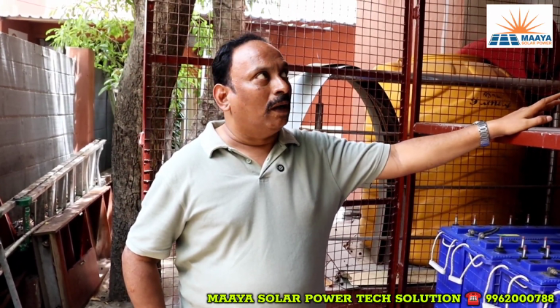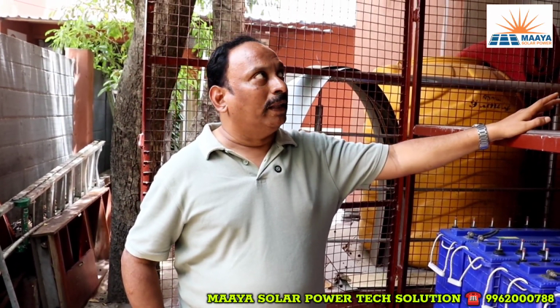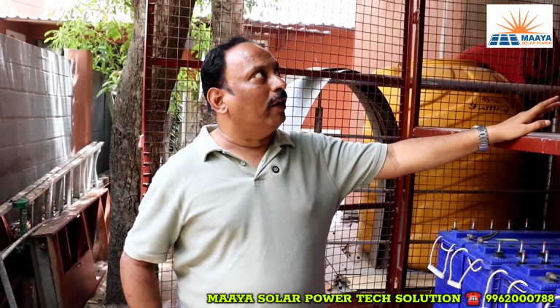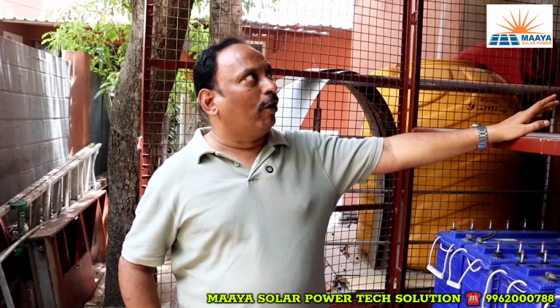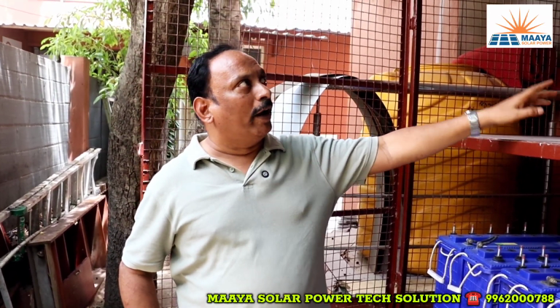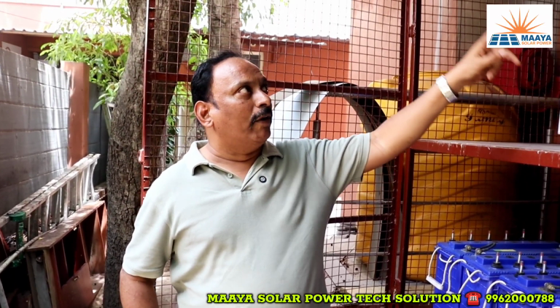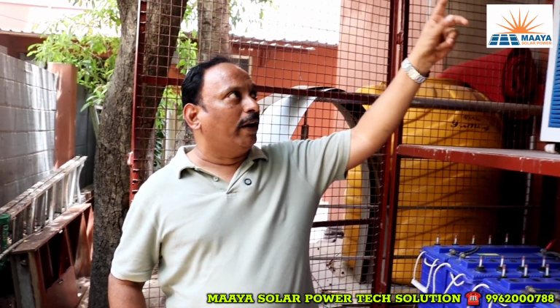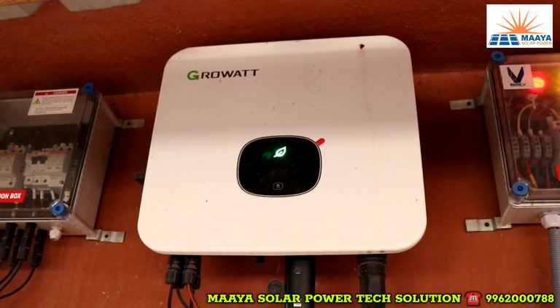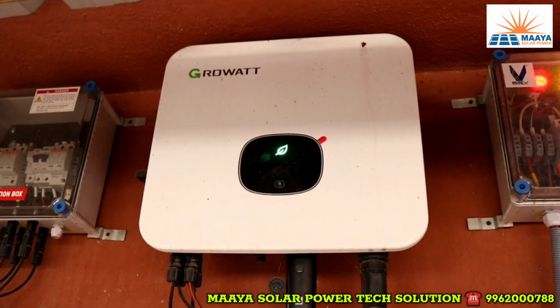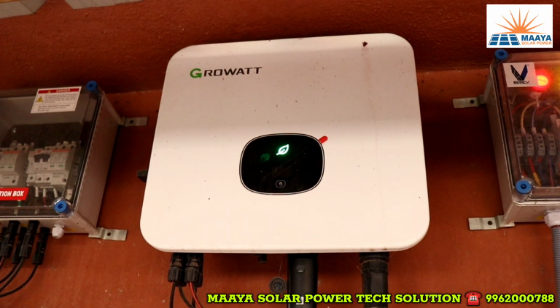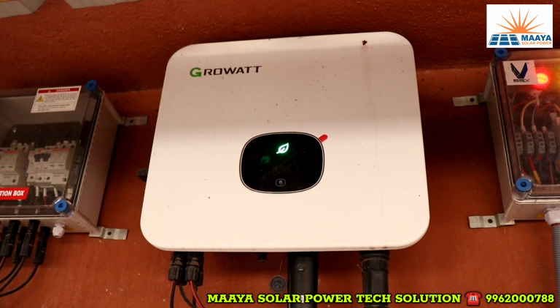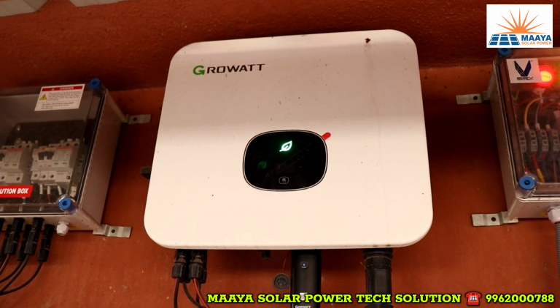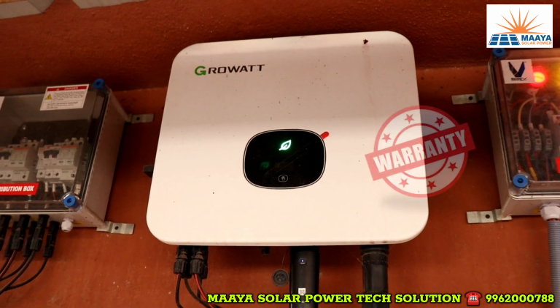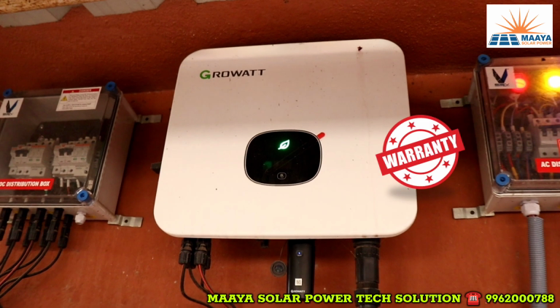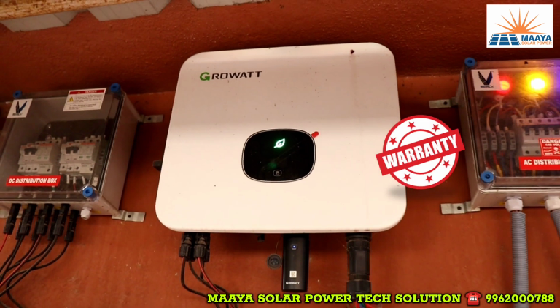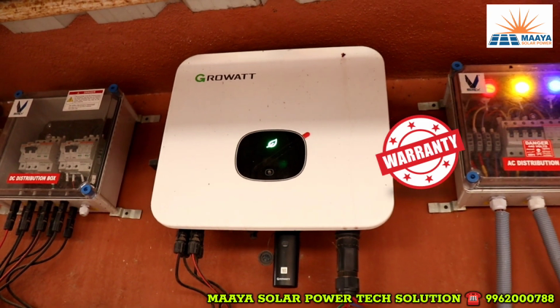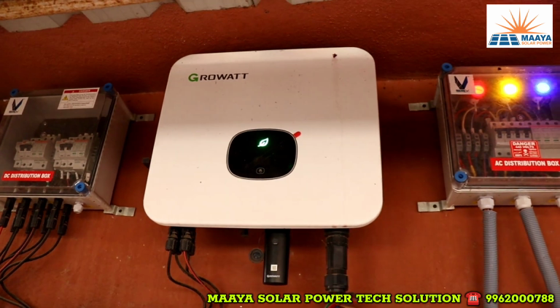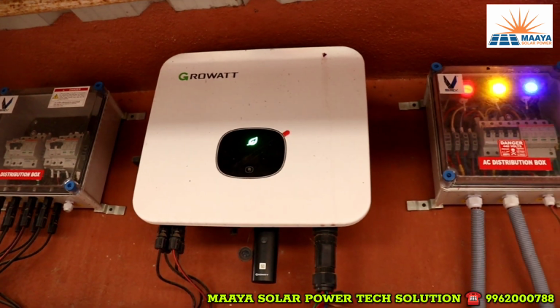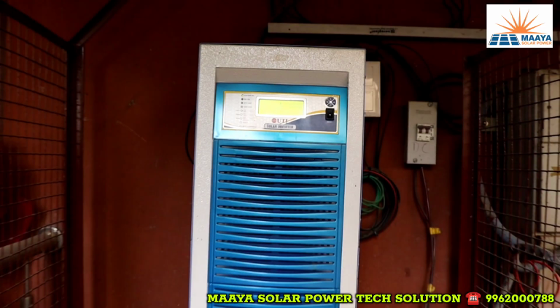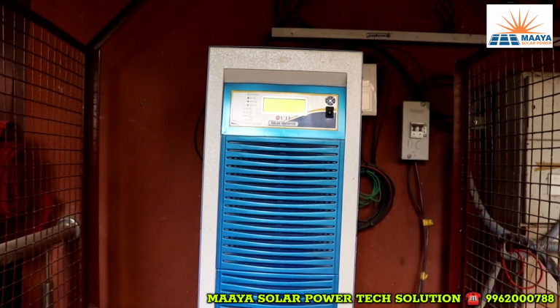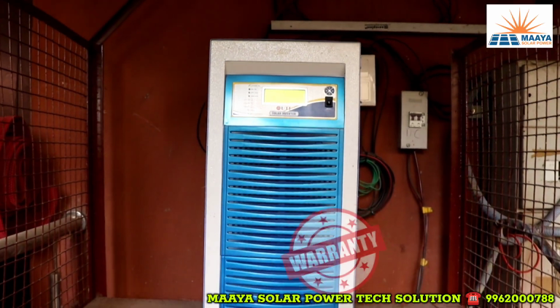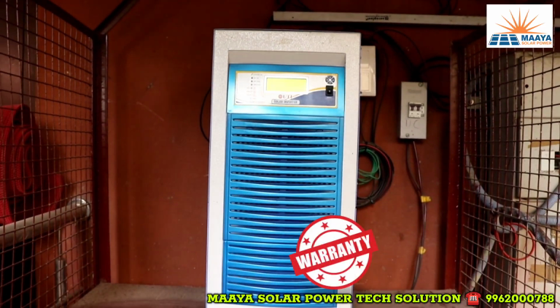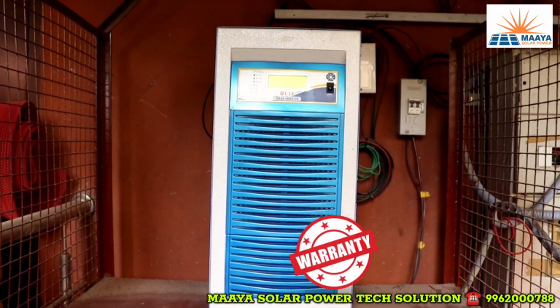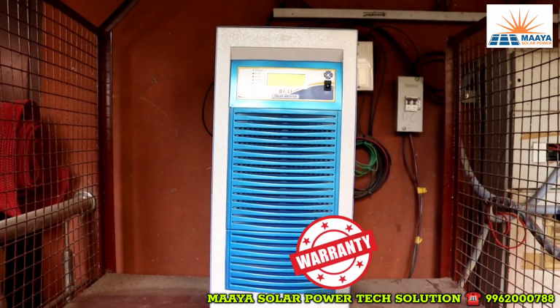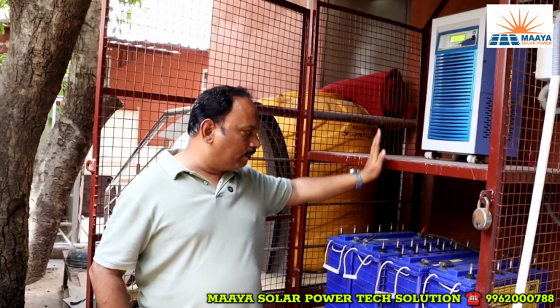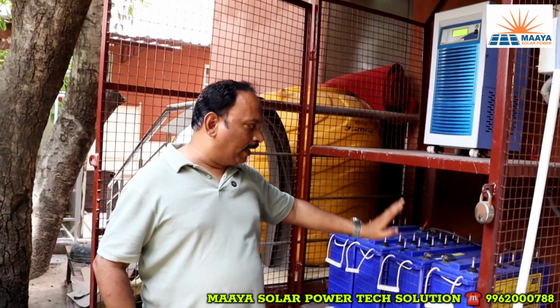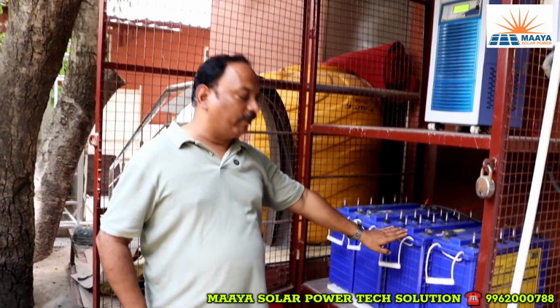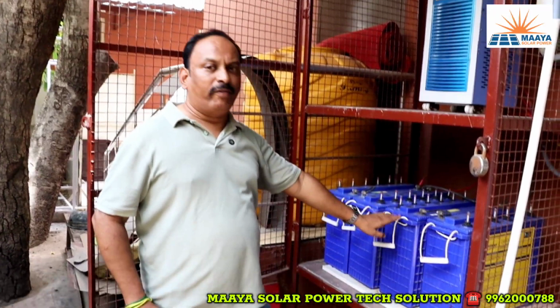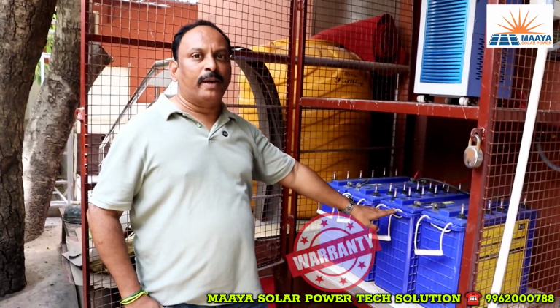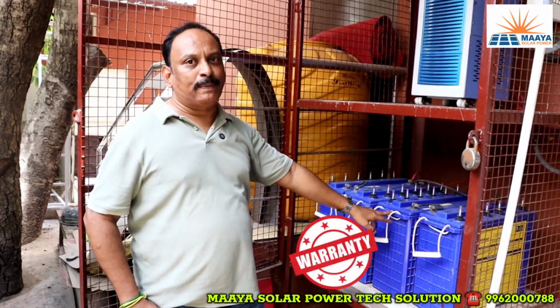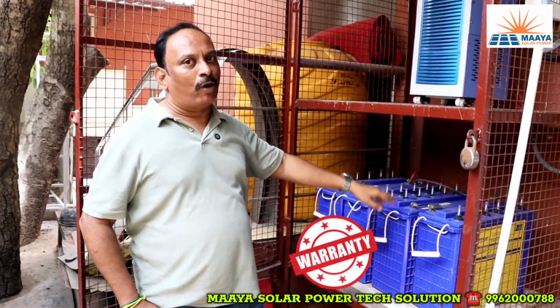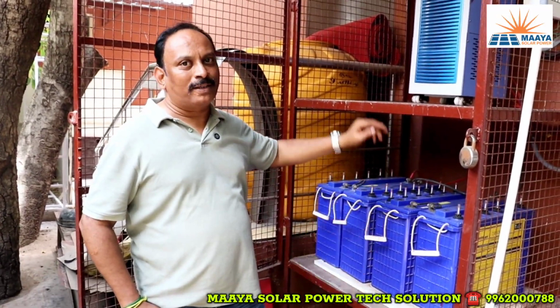The on-grid inverter comes with 7 years warranty. The off-grid inverter comes with 2 years warranty. The battery comes with 5 years replacement warranty.